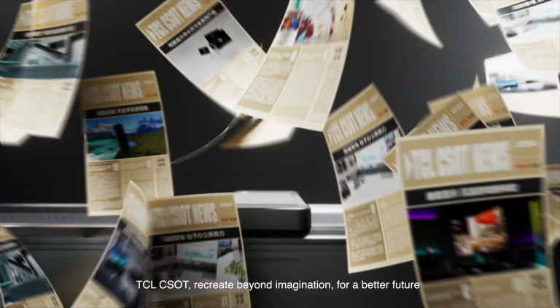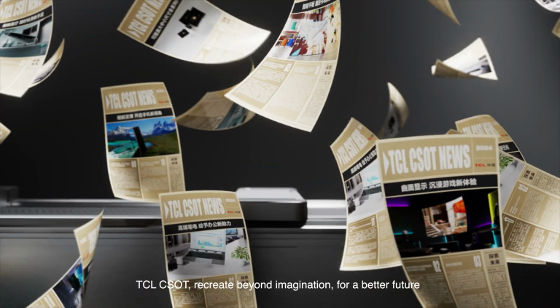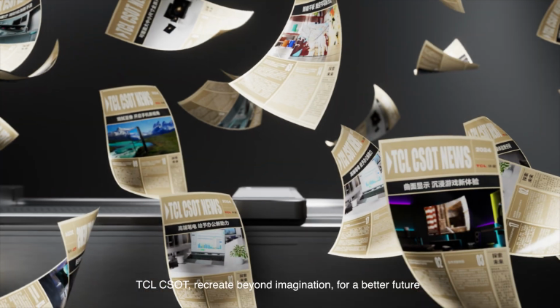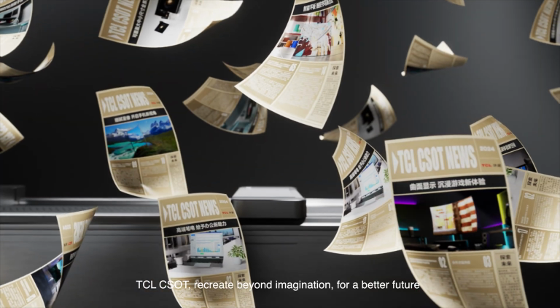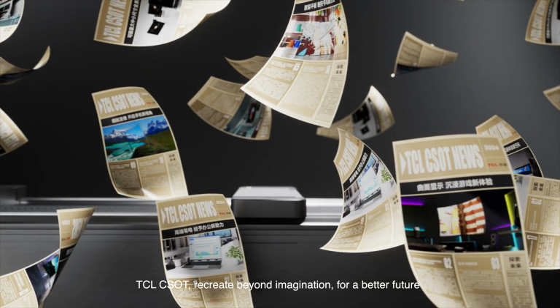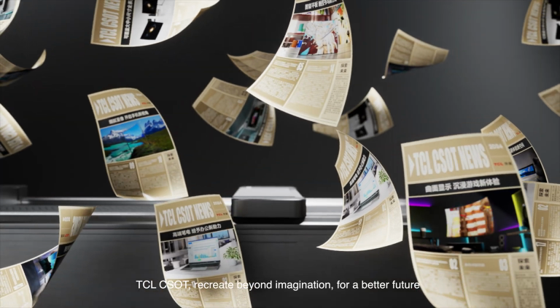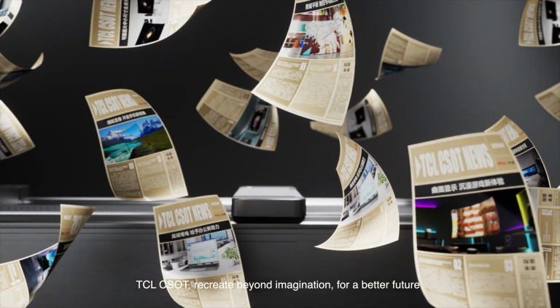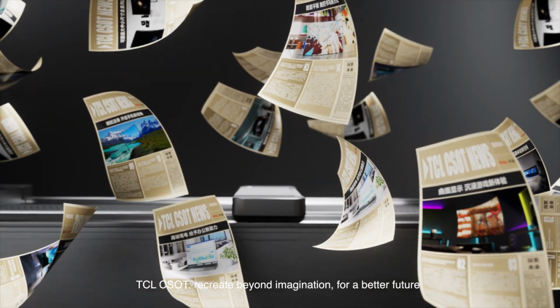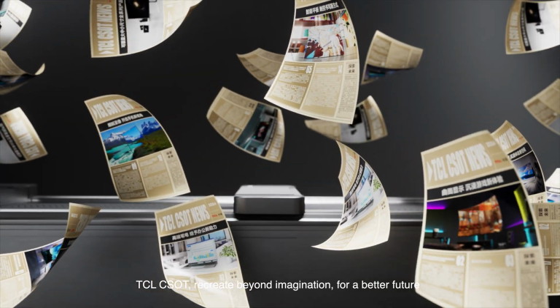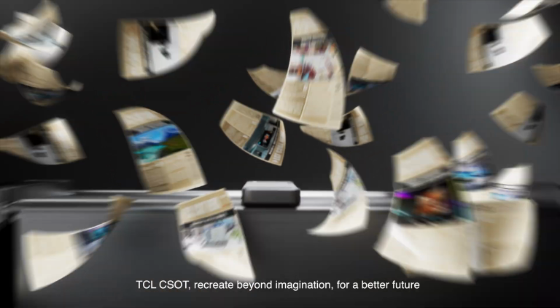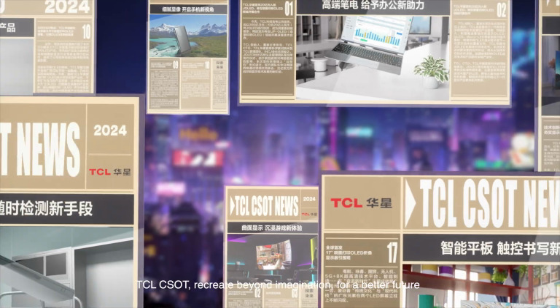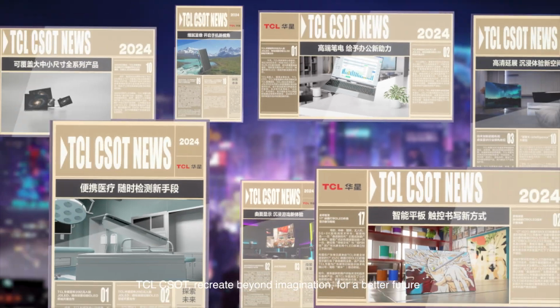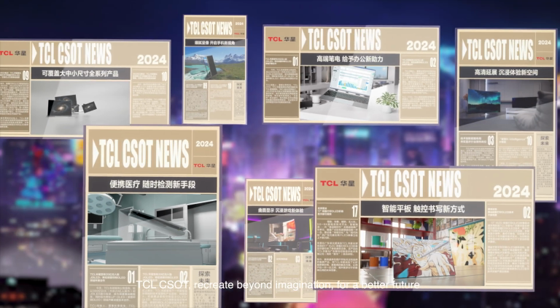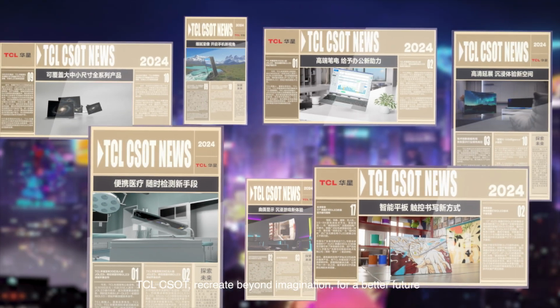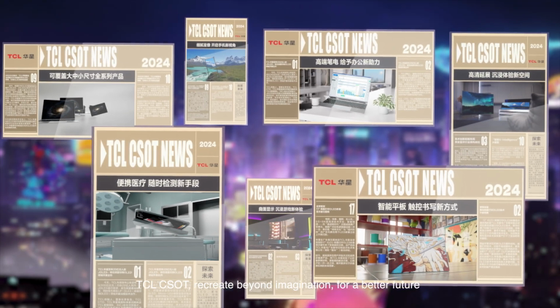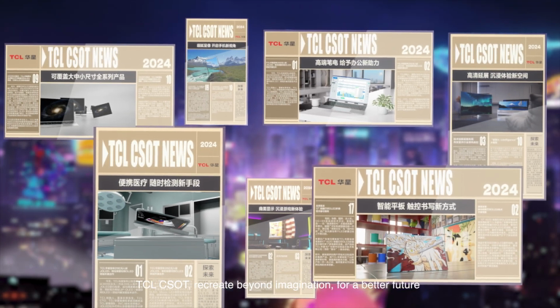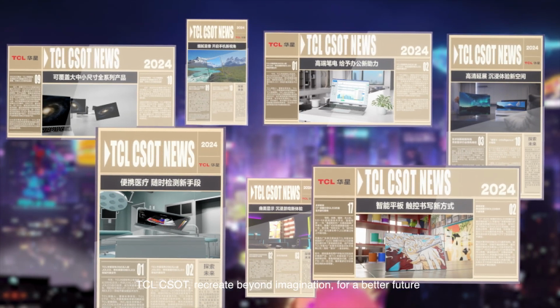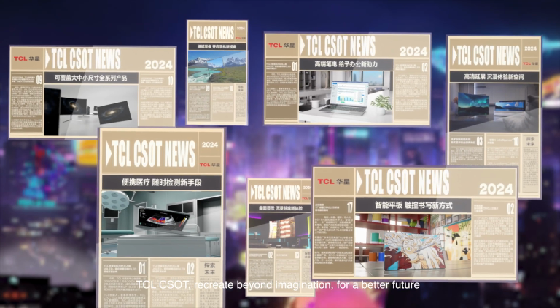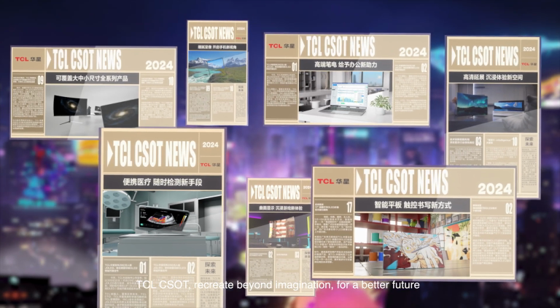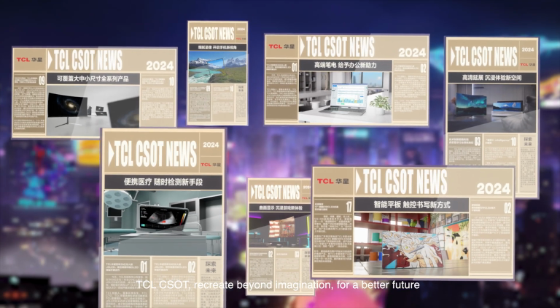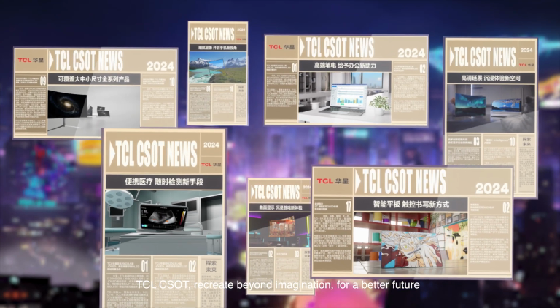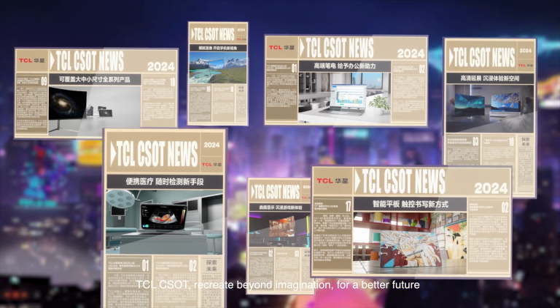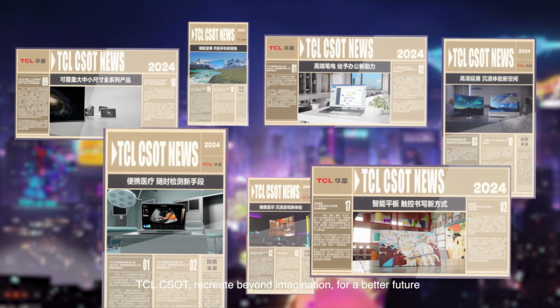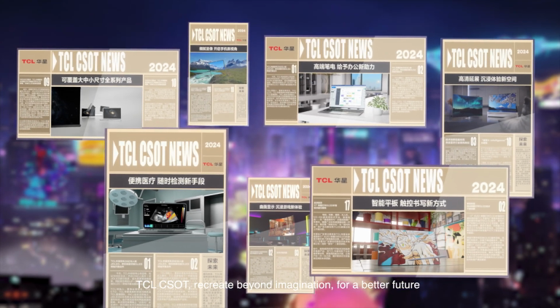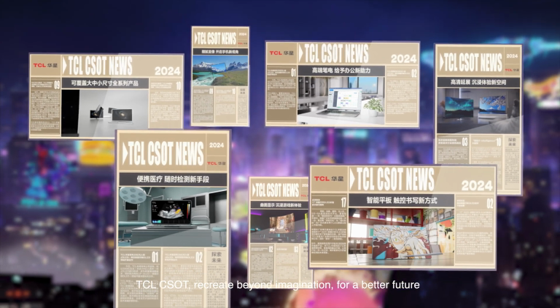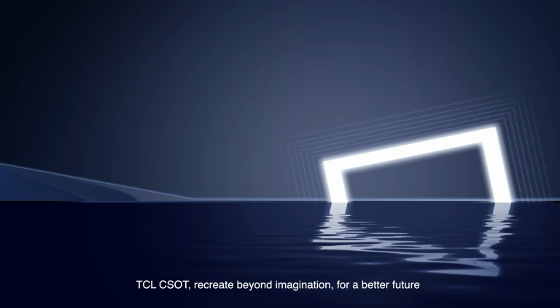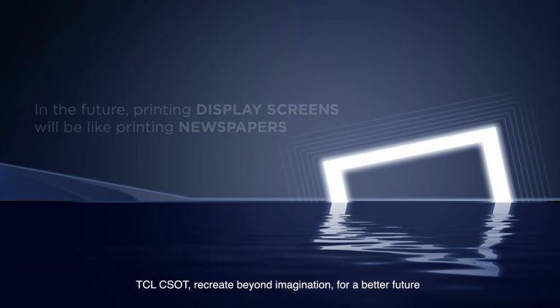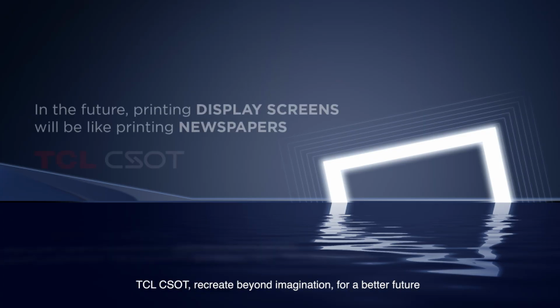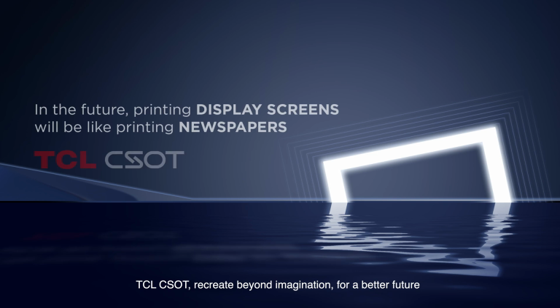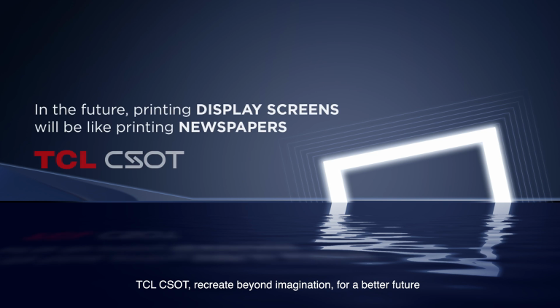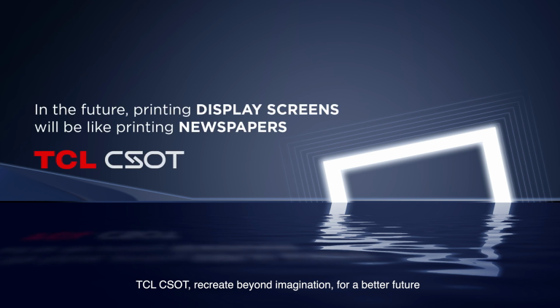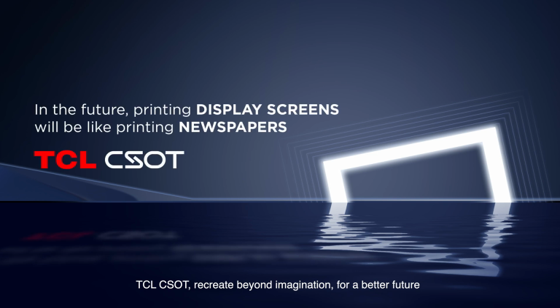TCL CSOT — recreate beyond imagination, for a better future.